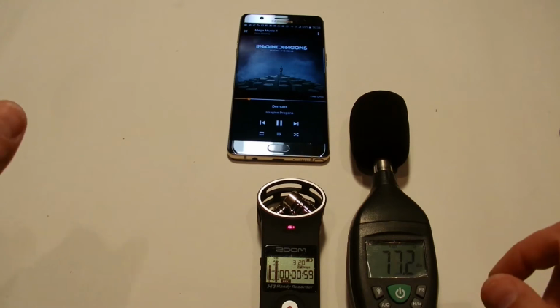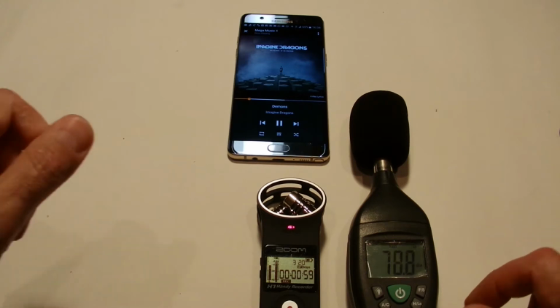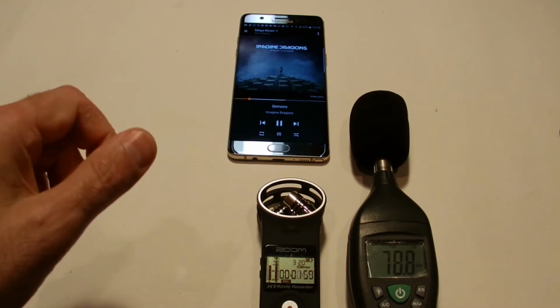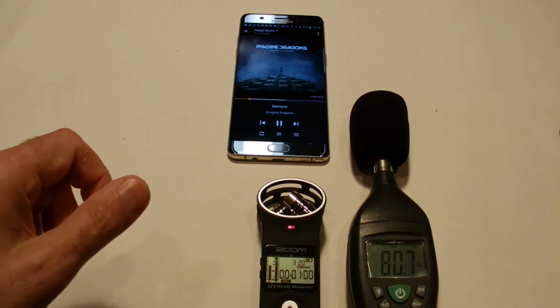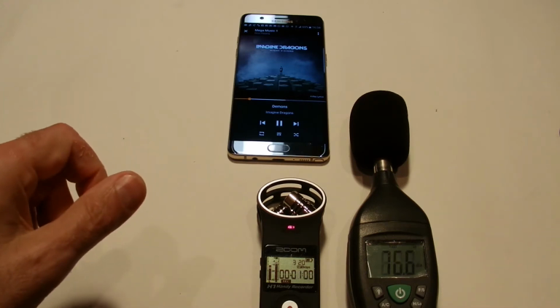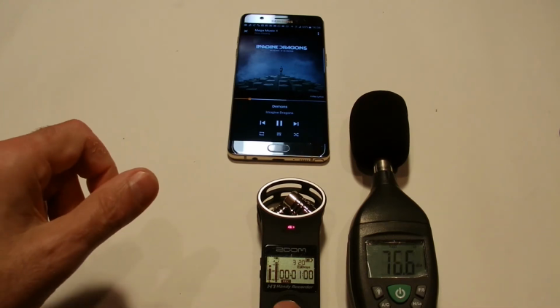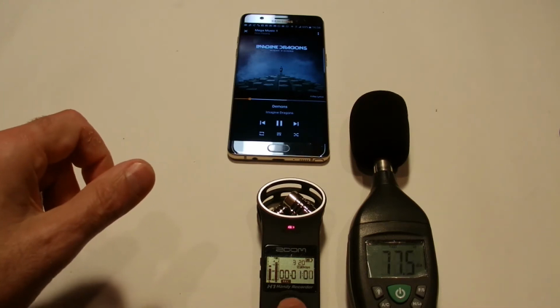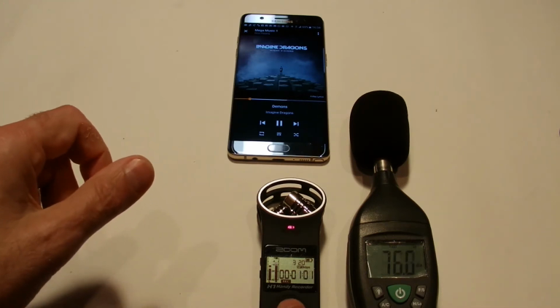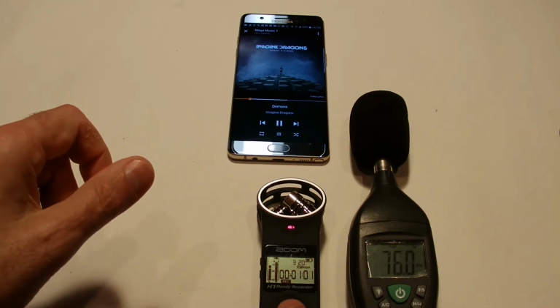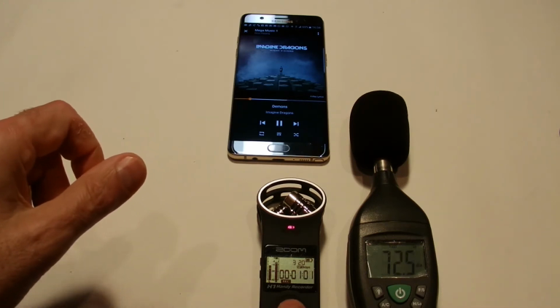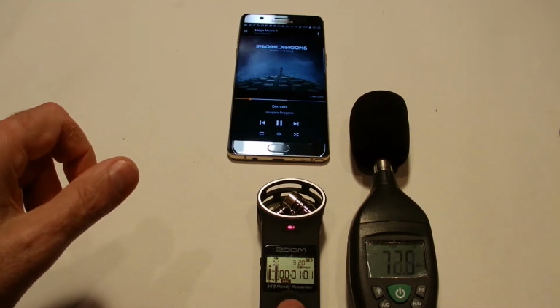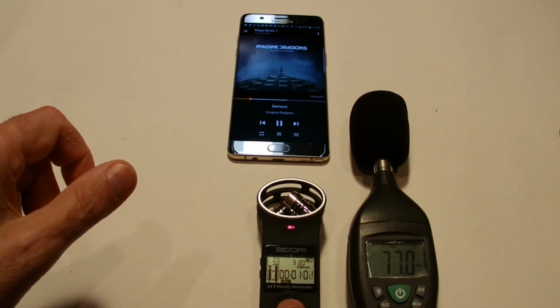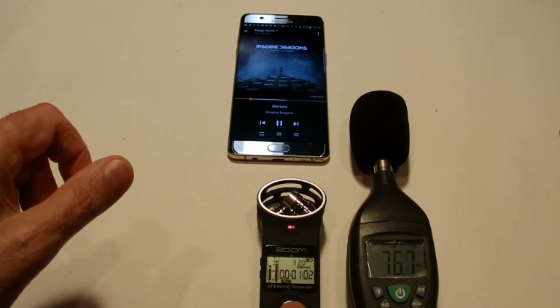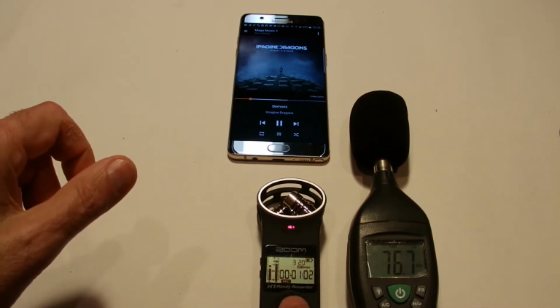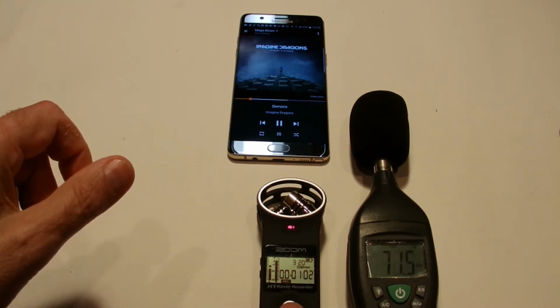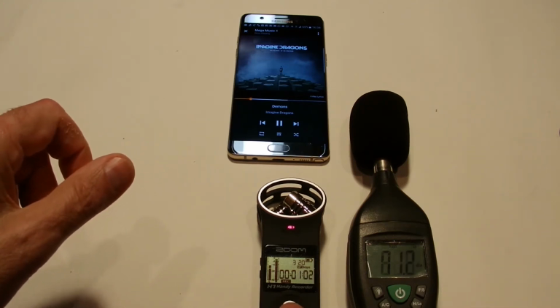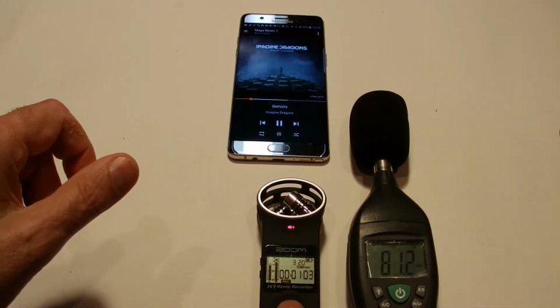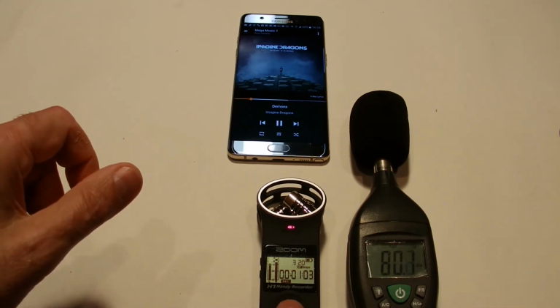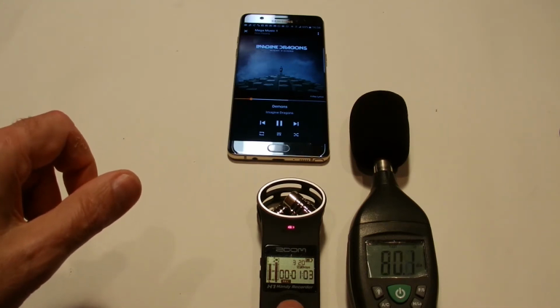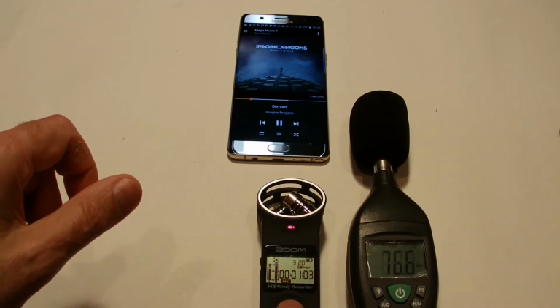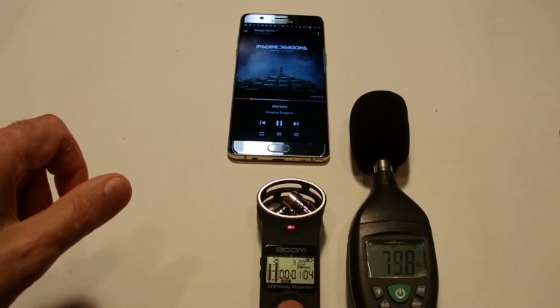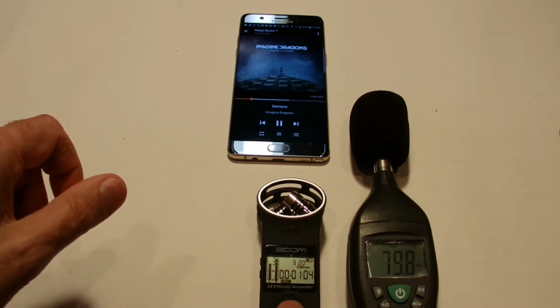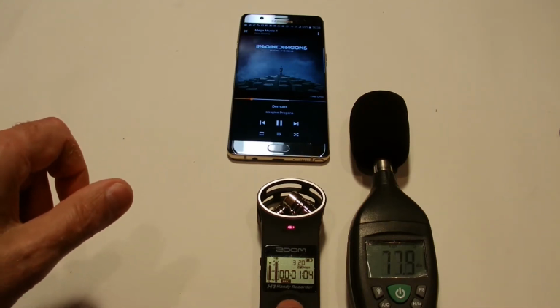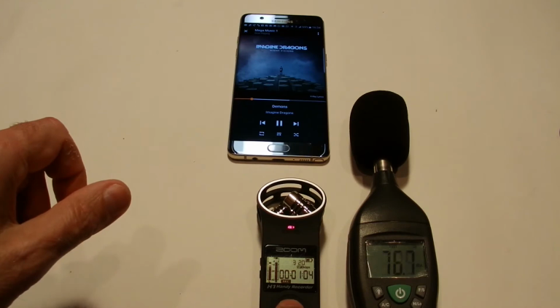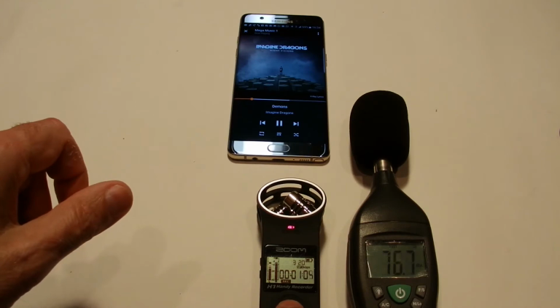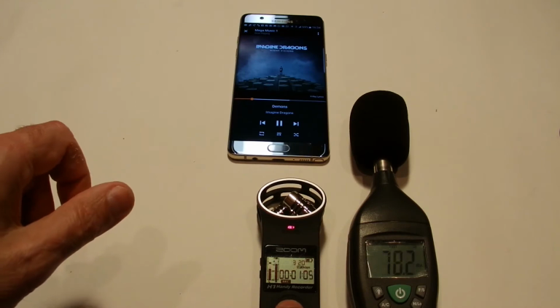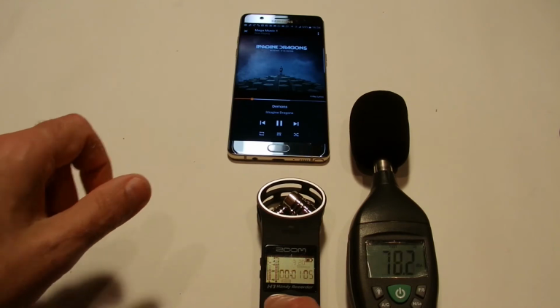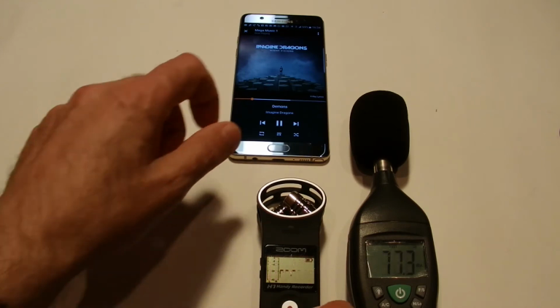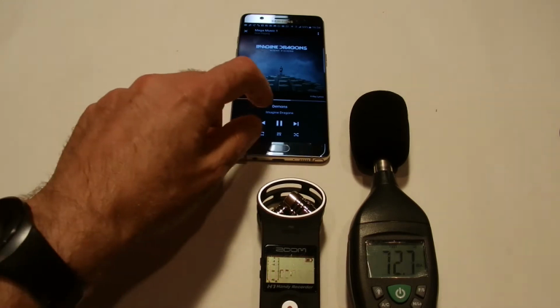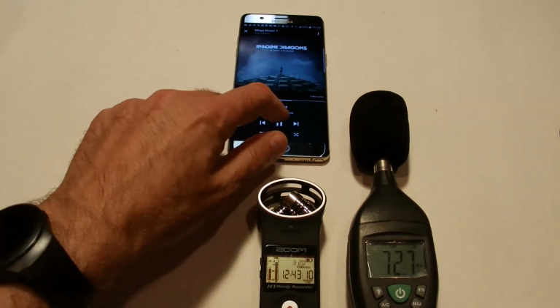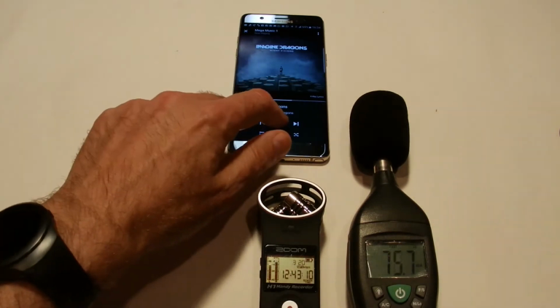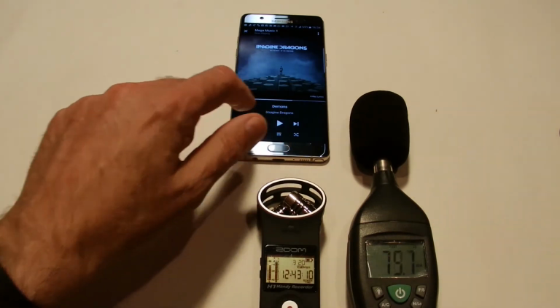The speaker tops out at around 81 decibels, which is not bad at all. It certainly gets the job done.